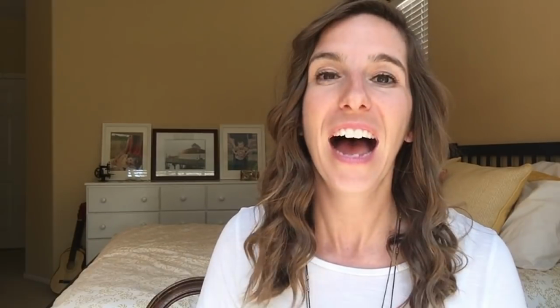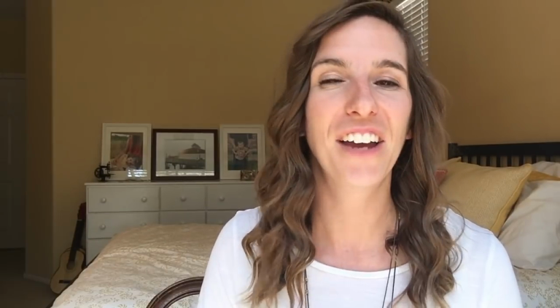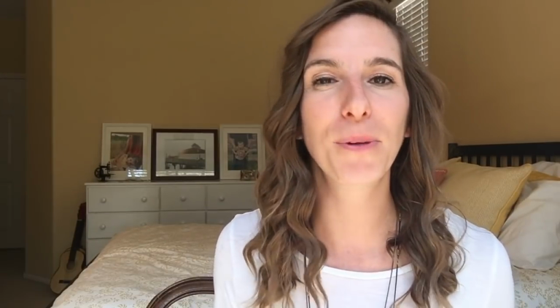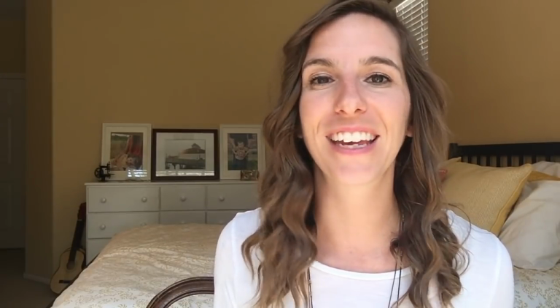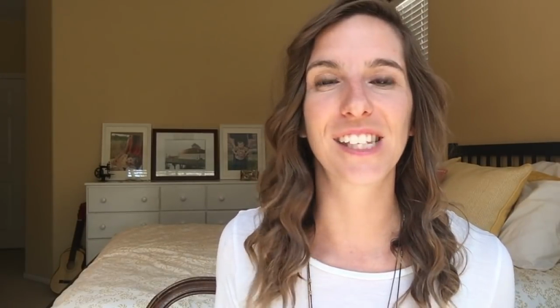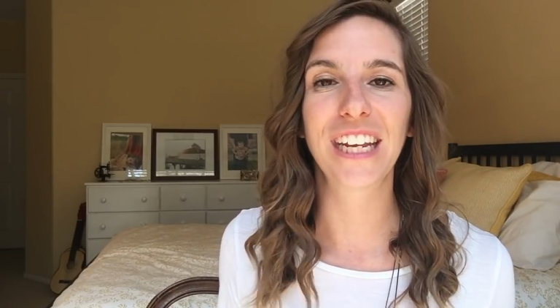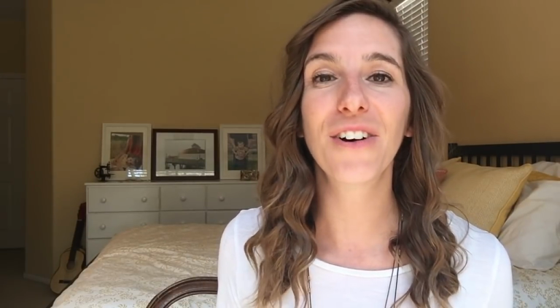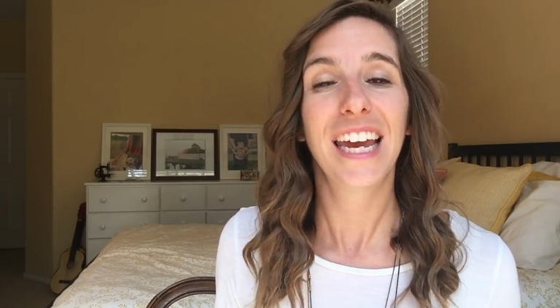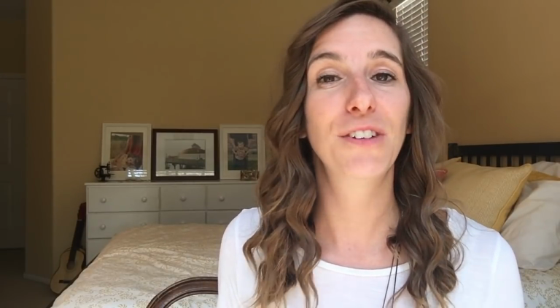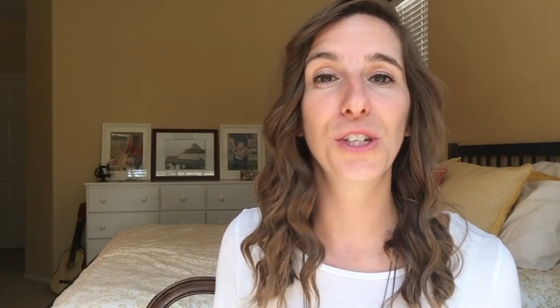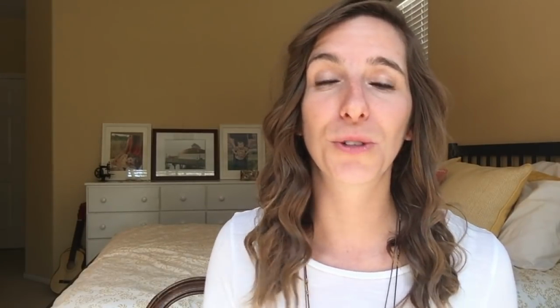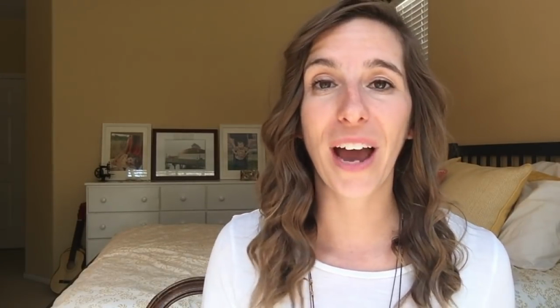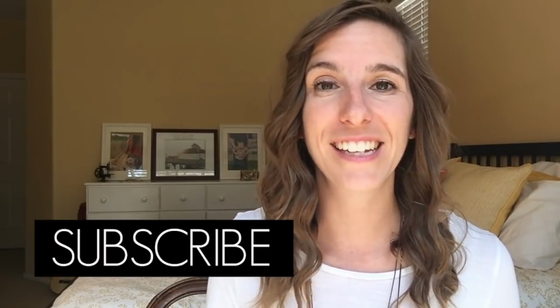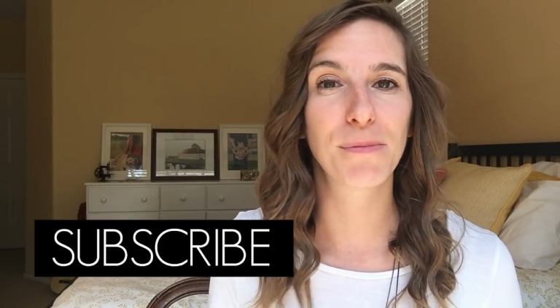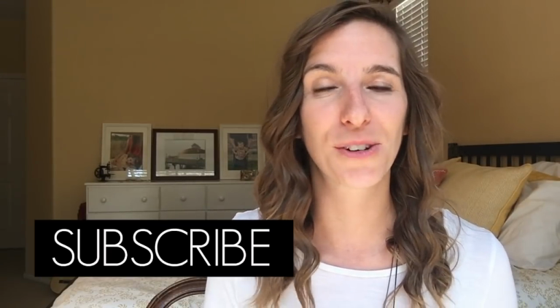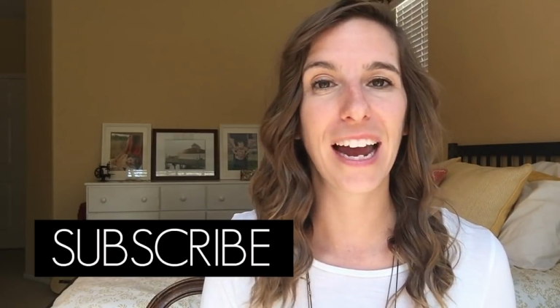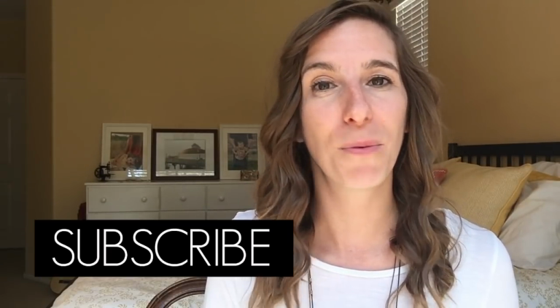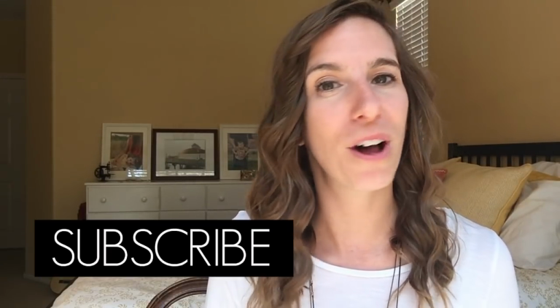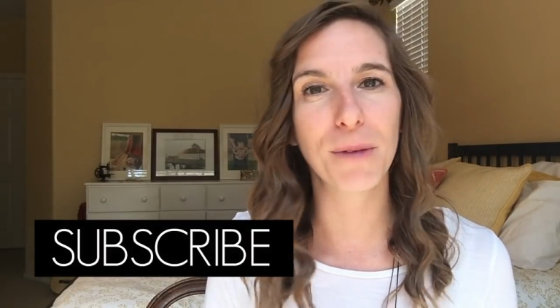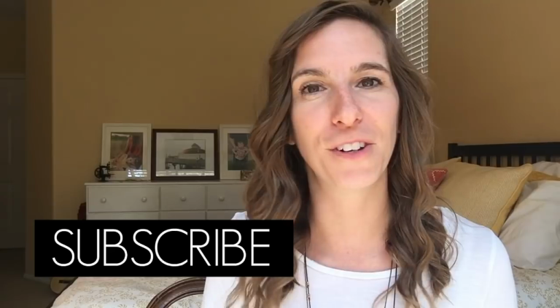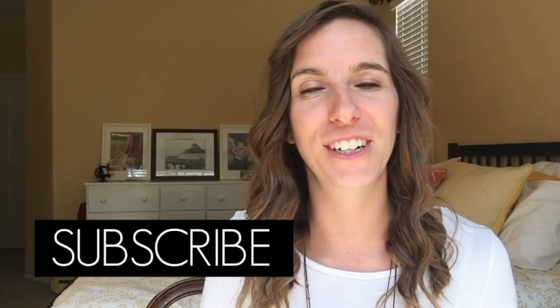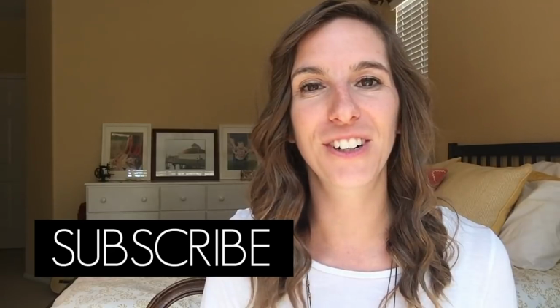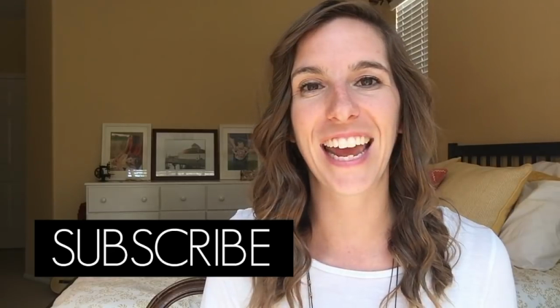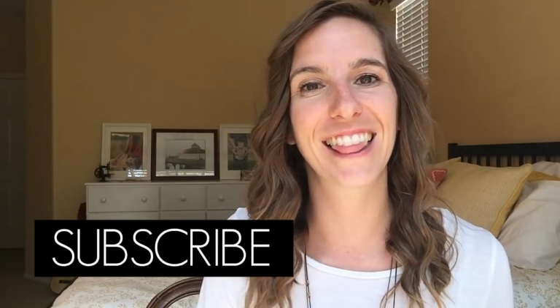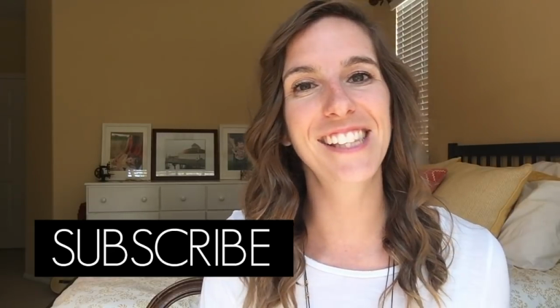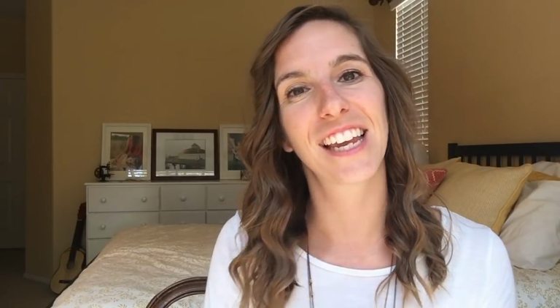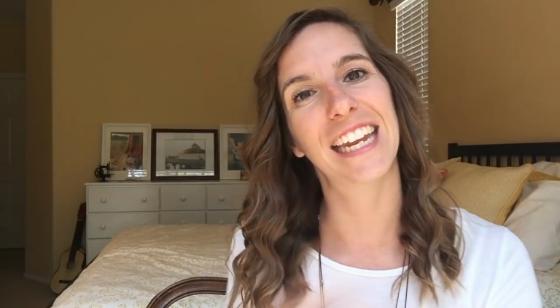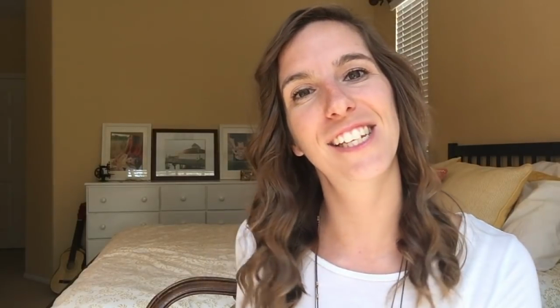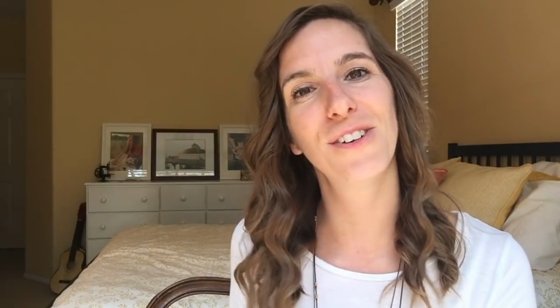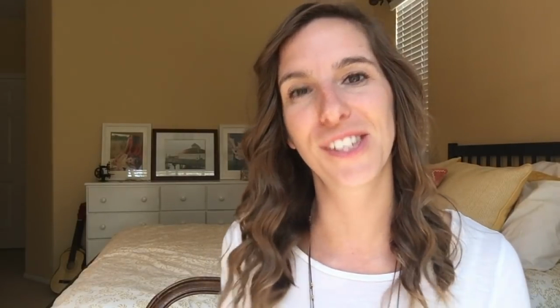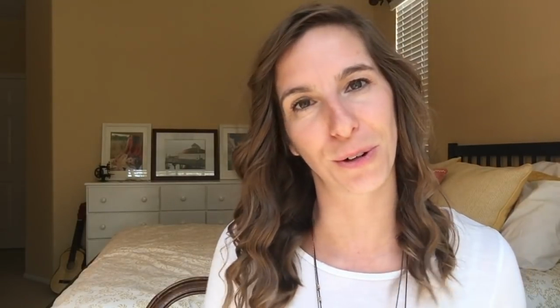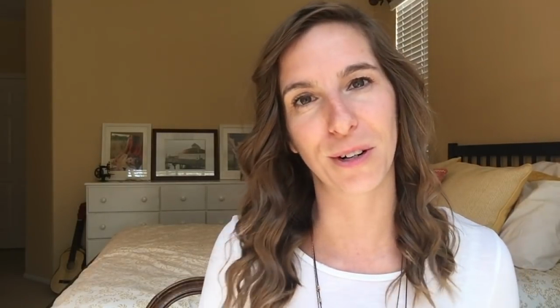I hope you like this video. If you do, go ahead and subscribe. Welcome if you're new, and let's get into the schoolroom.